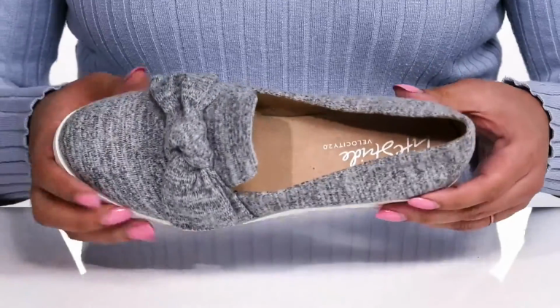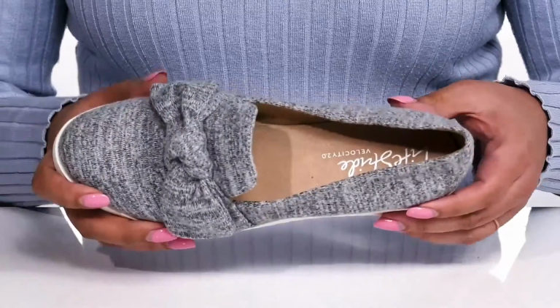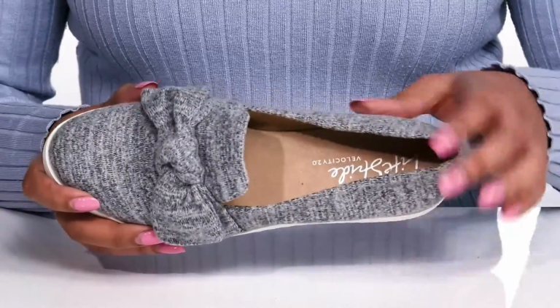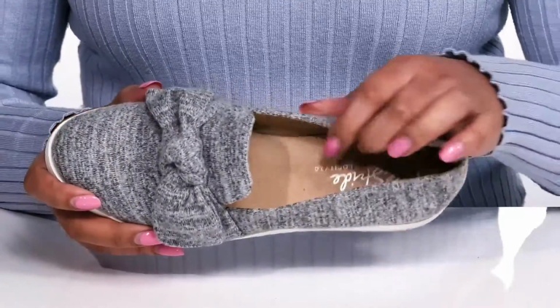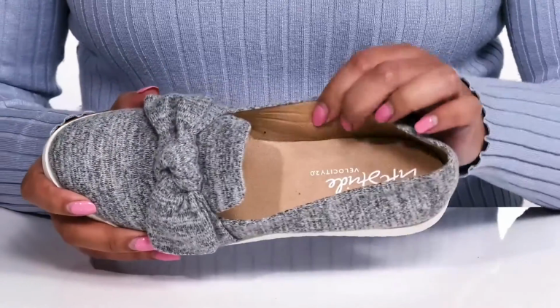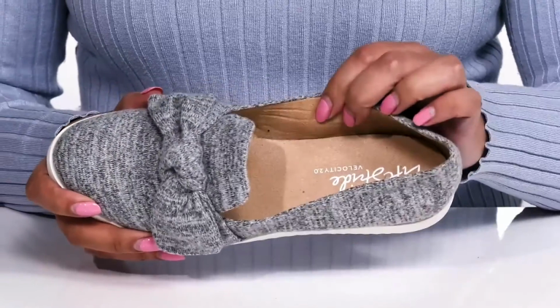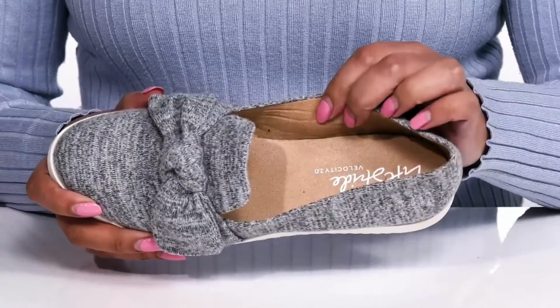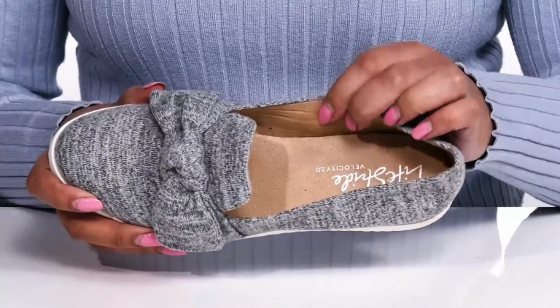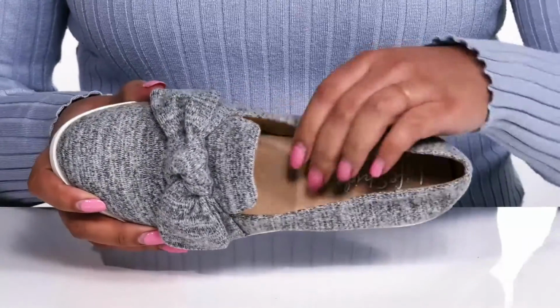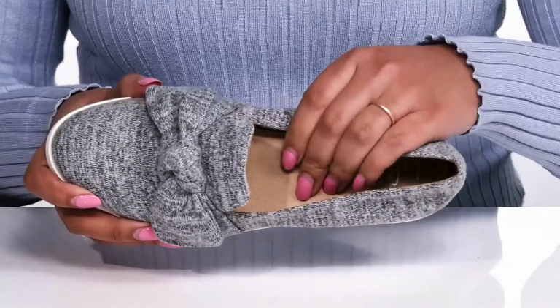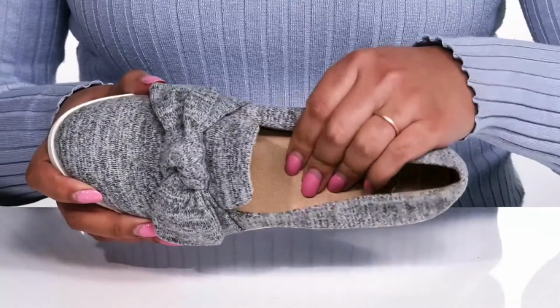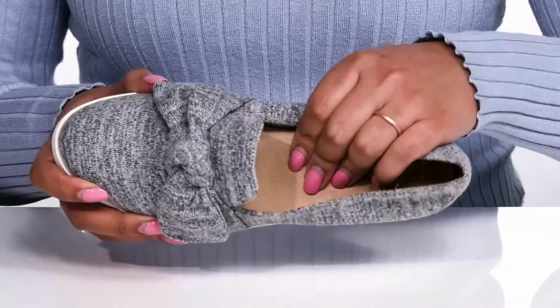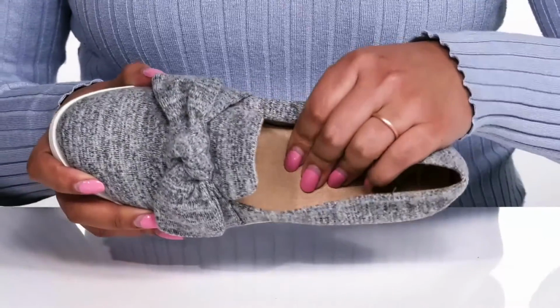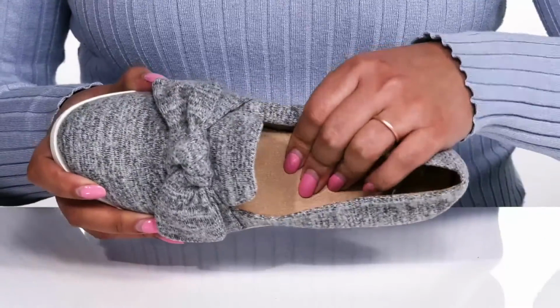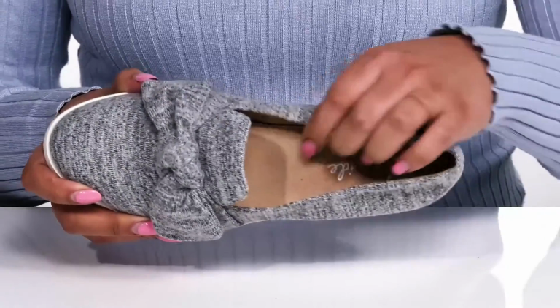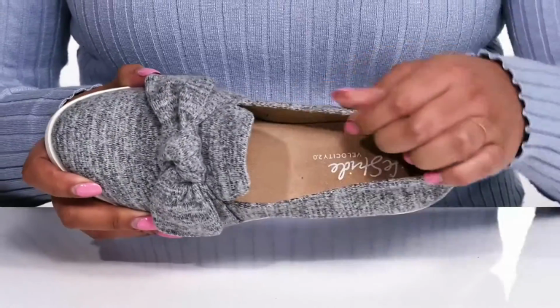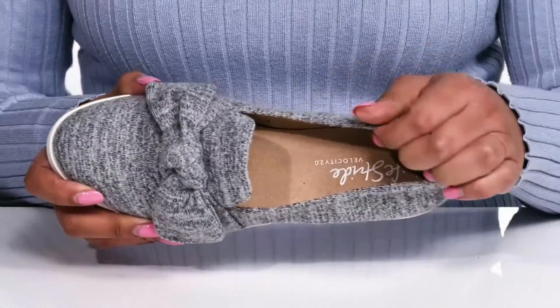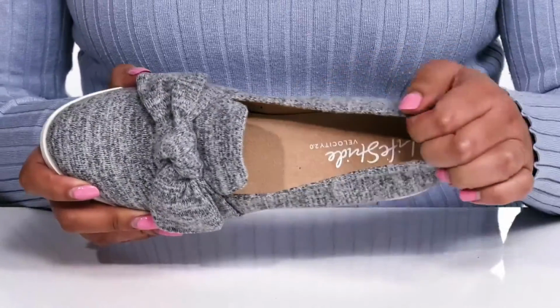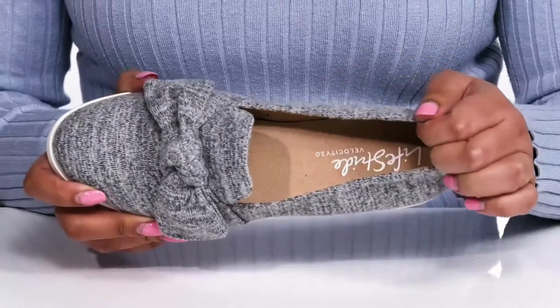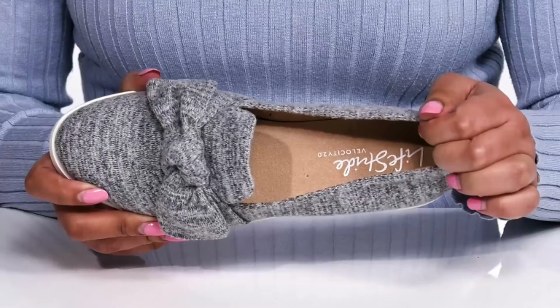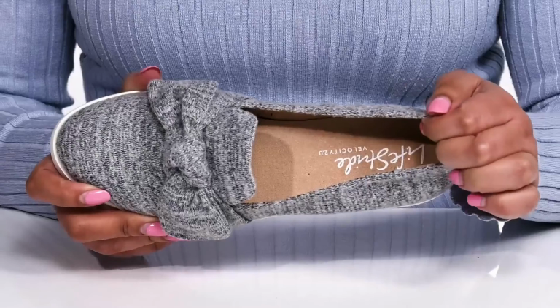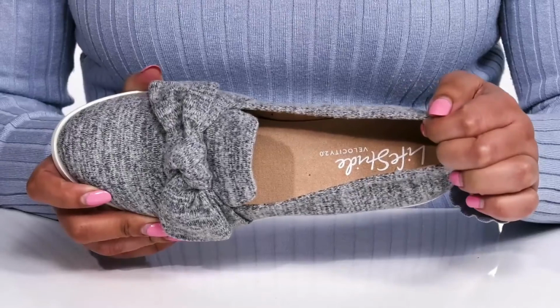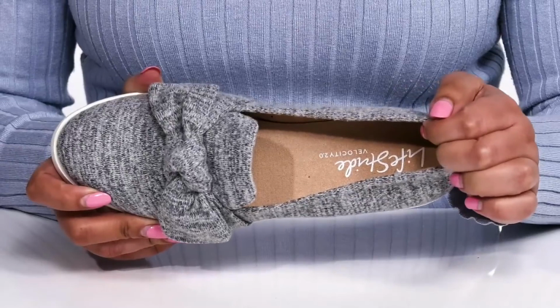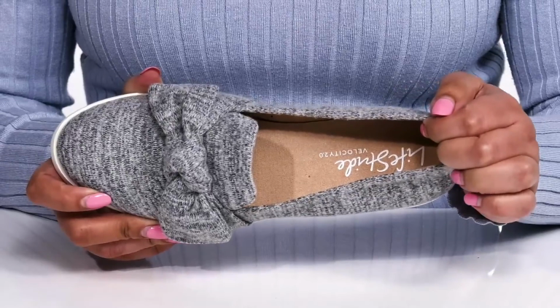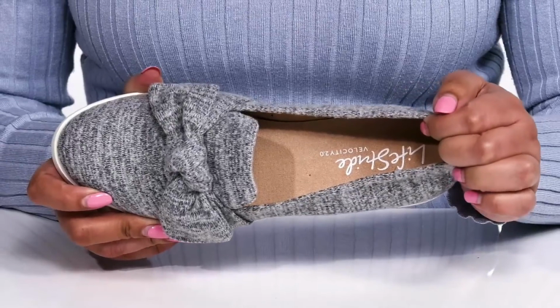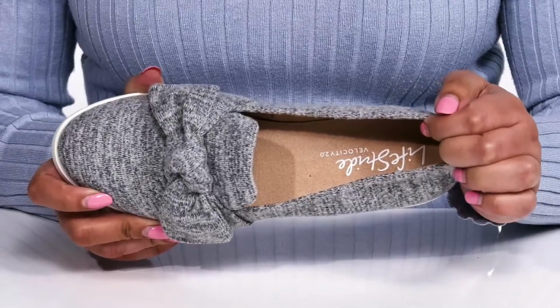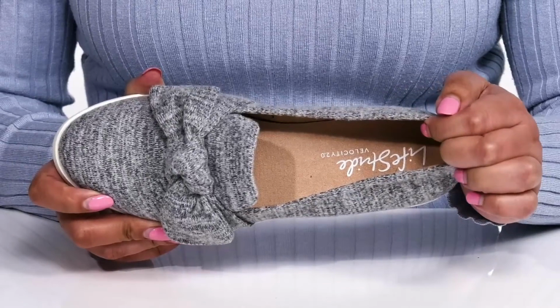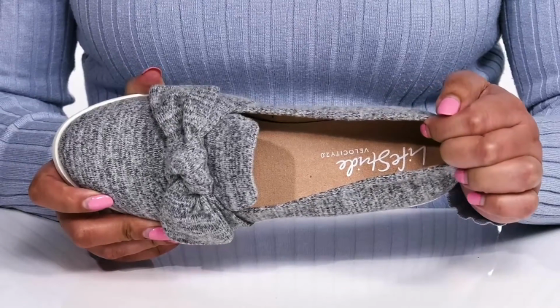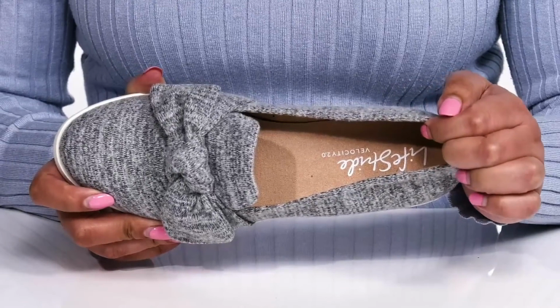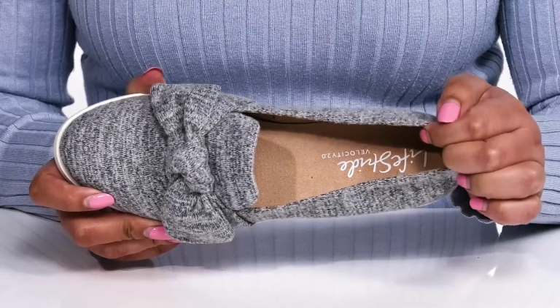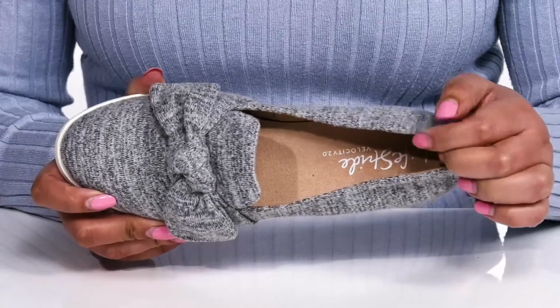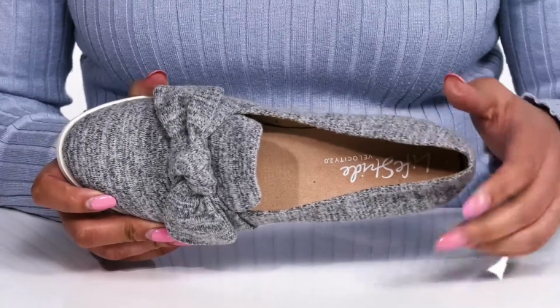Inside there is a man-made lining with a generously cushioned footbed that has shock absorbing qualities to keep you comfortable all day.